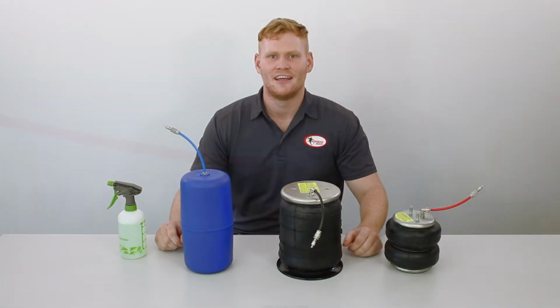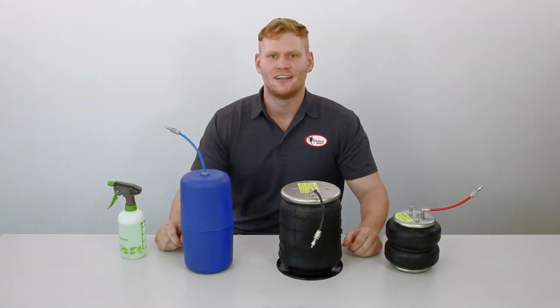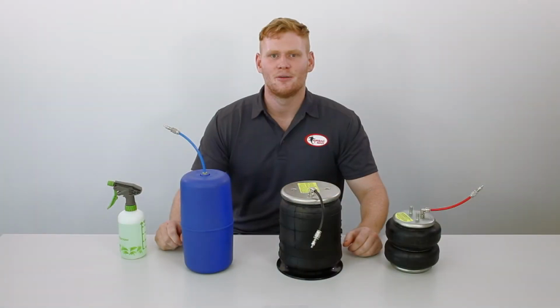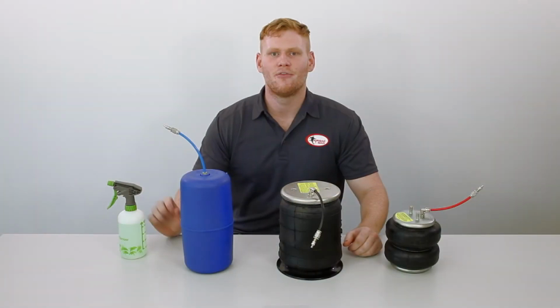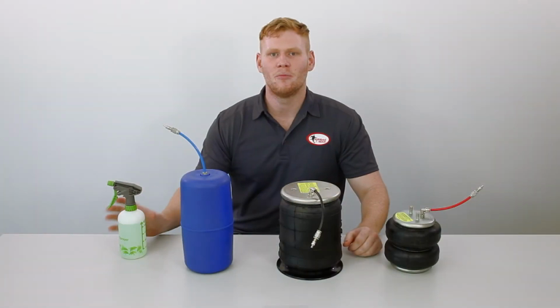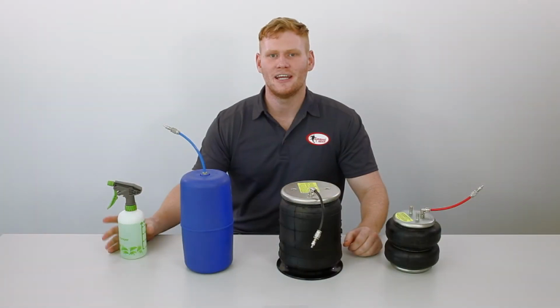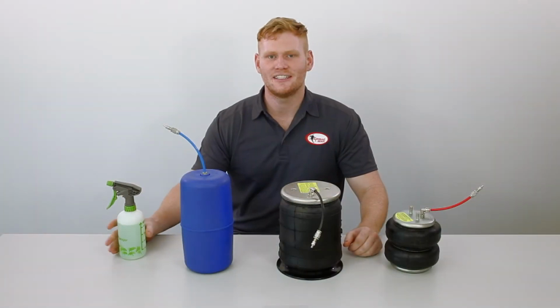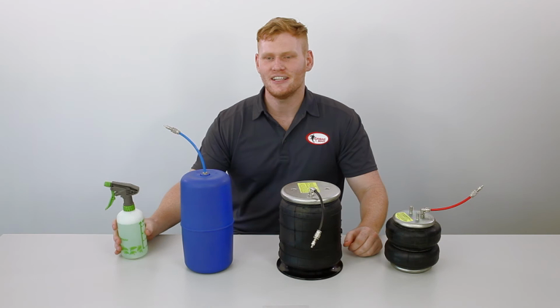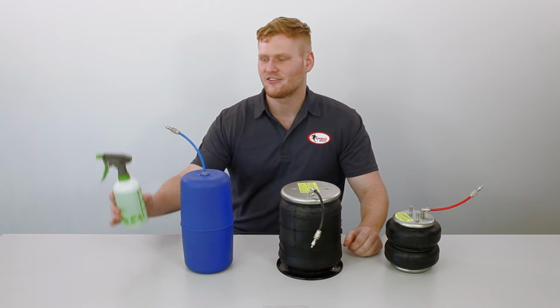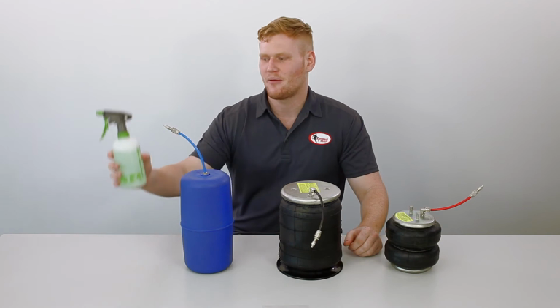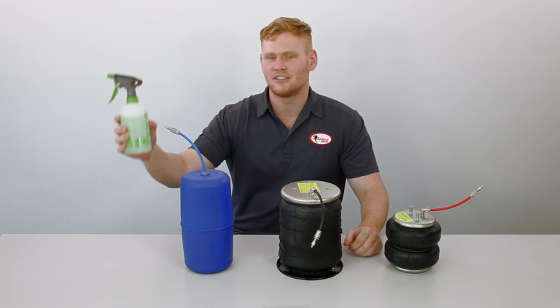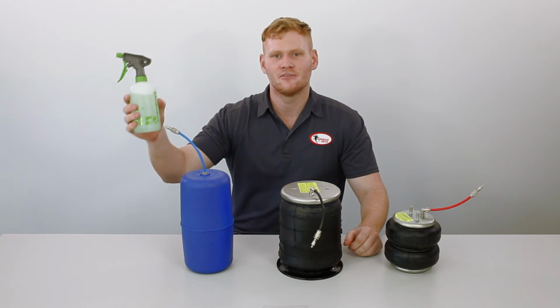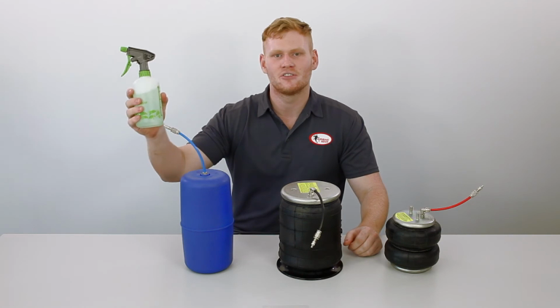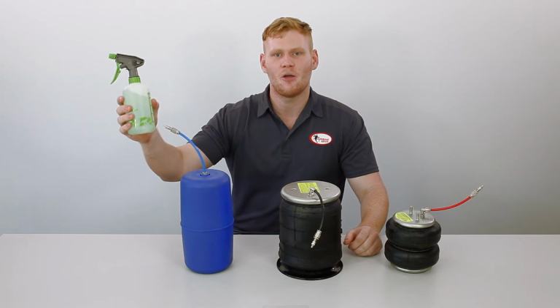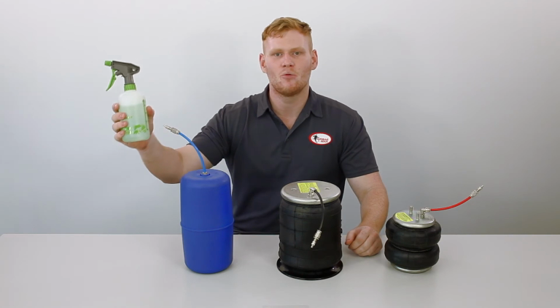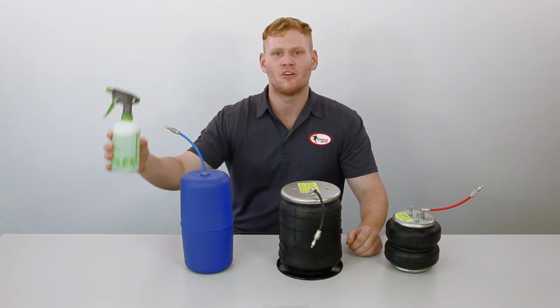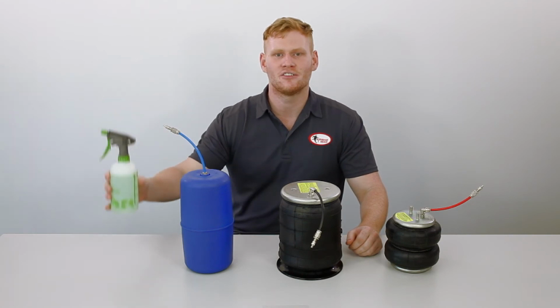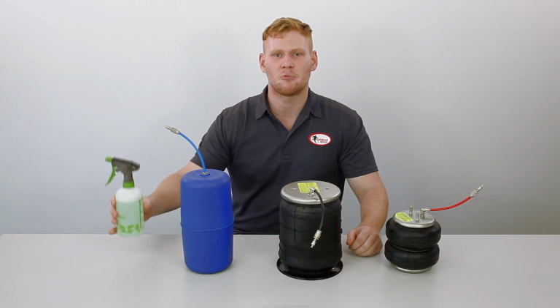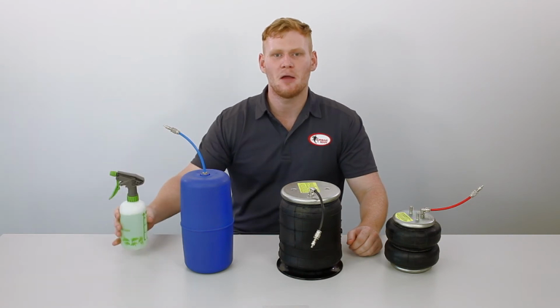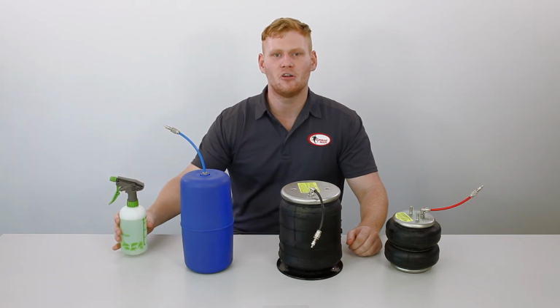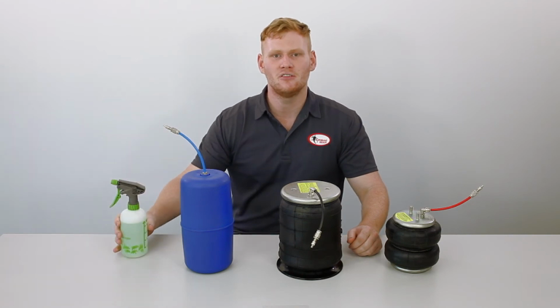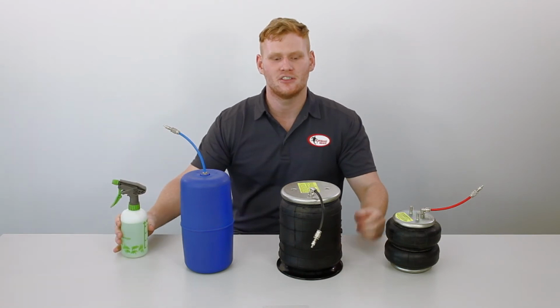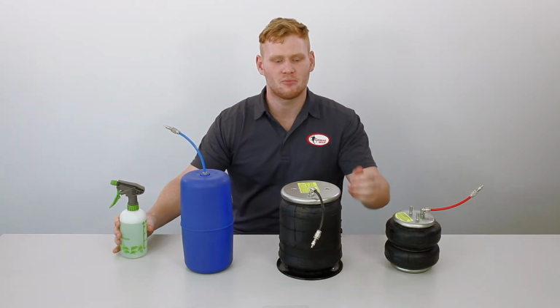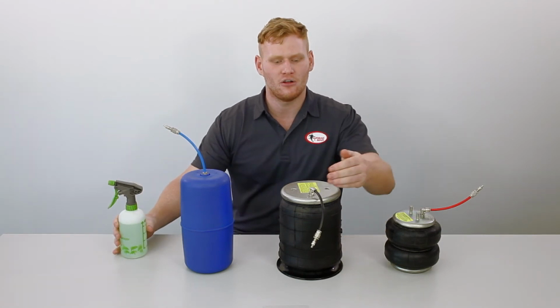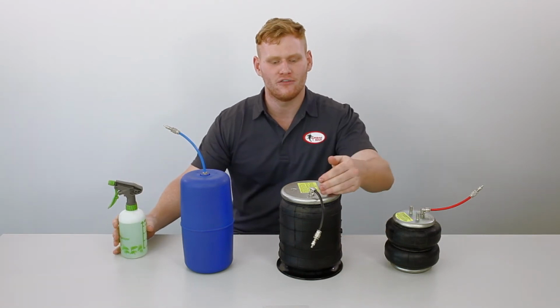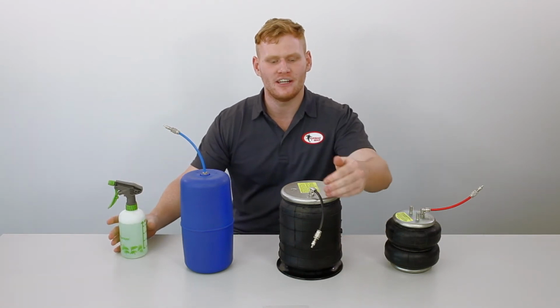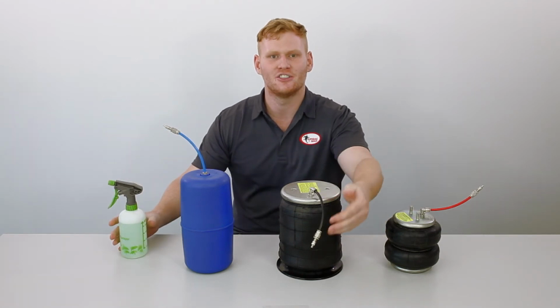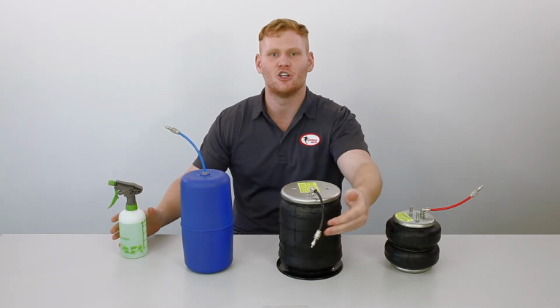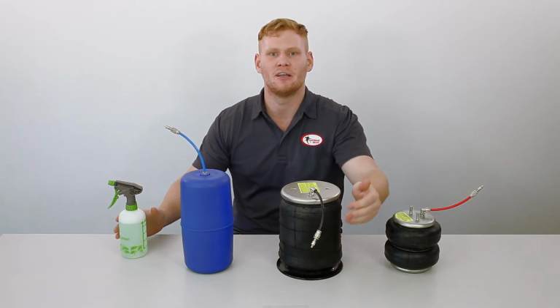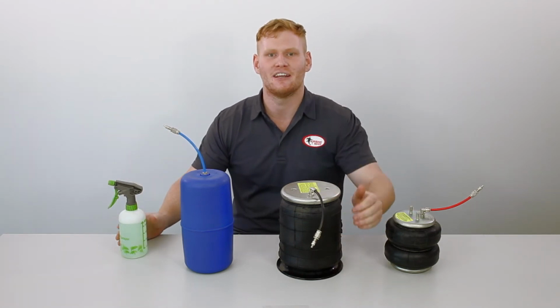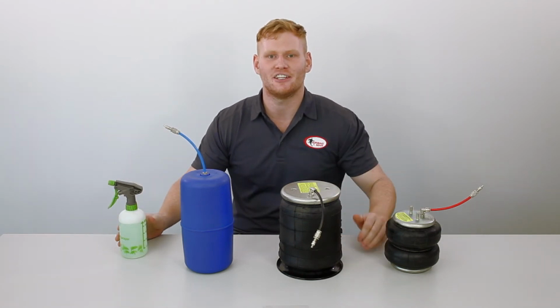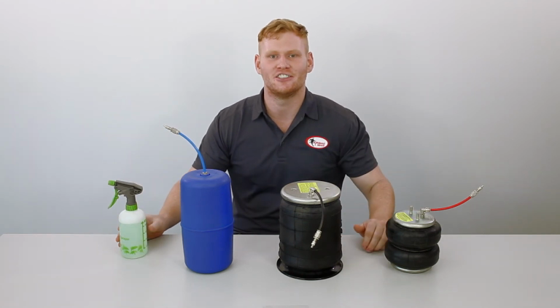To perform a leak test, grab yourself some soapy water and a spray bottle and spray all fitting and tubing connections.